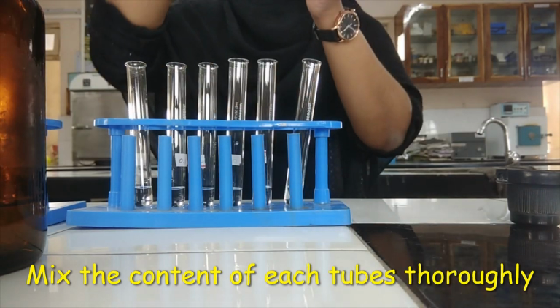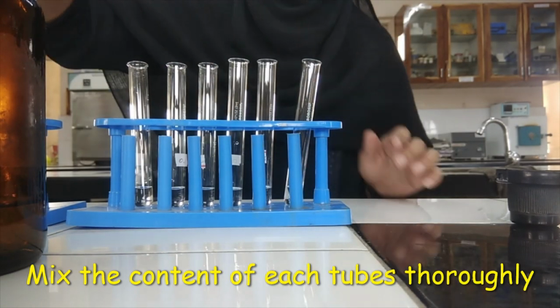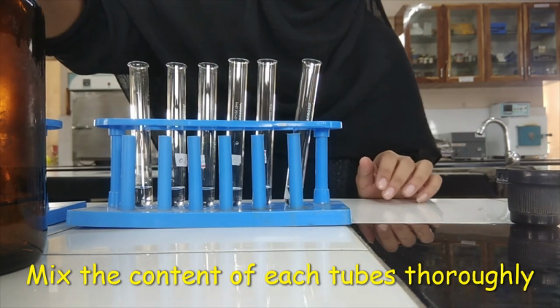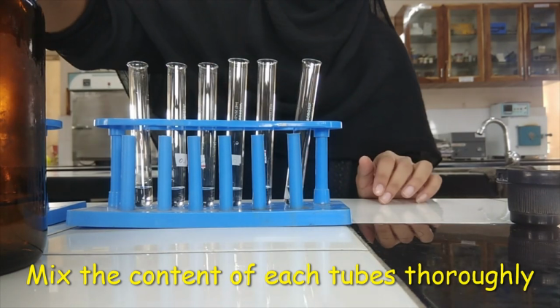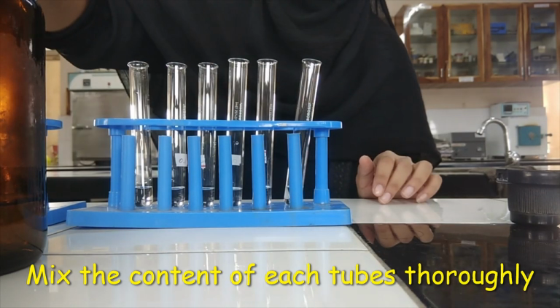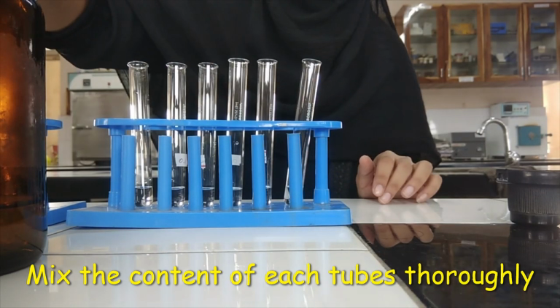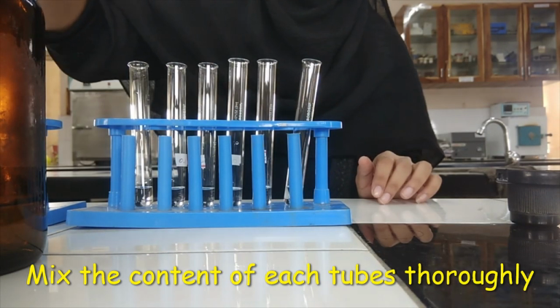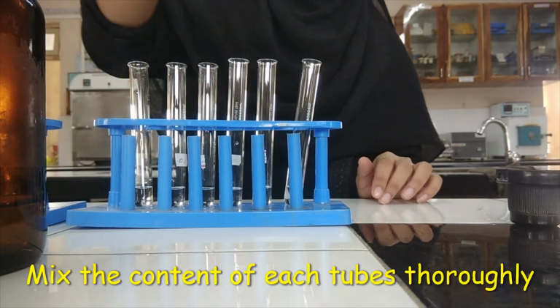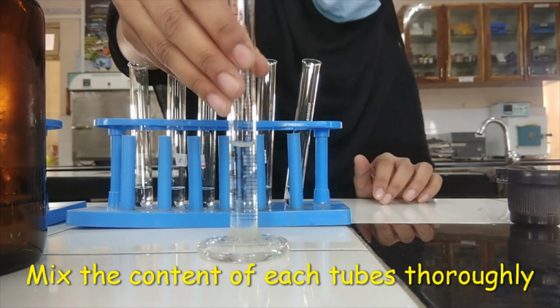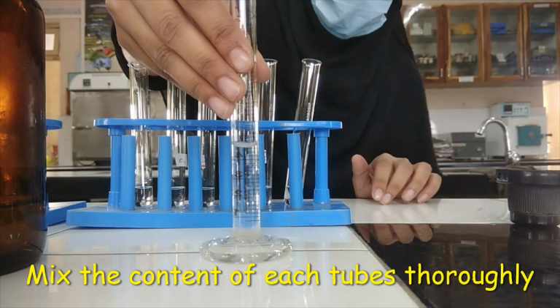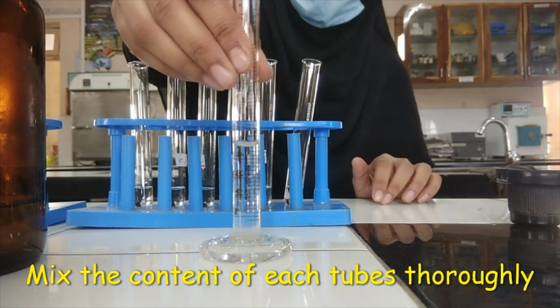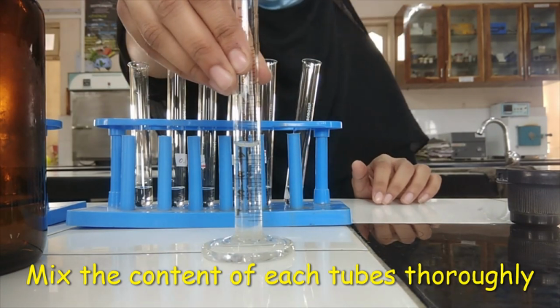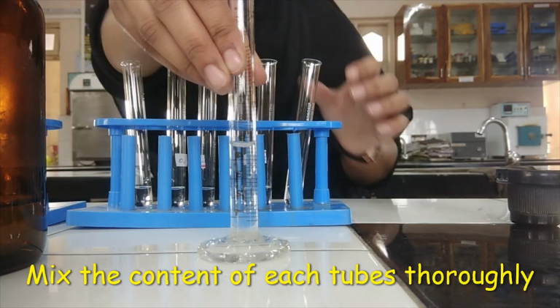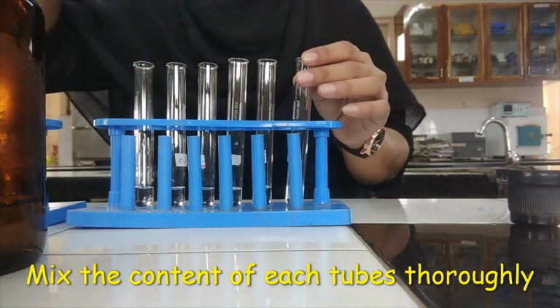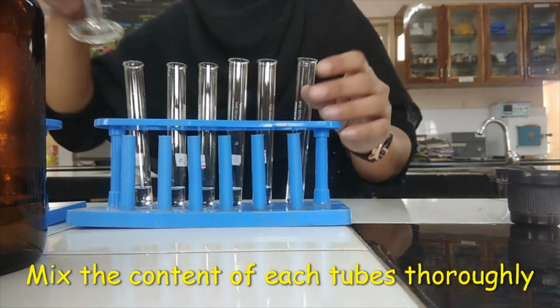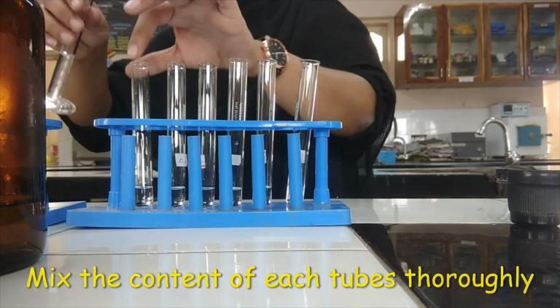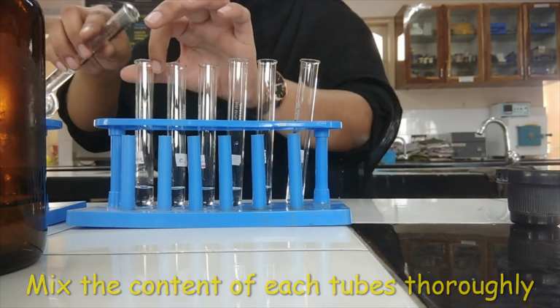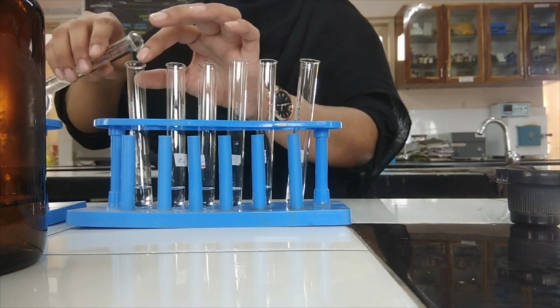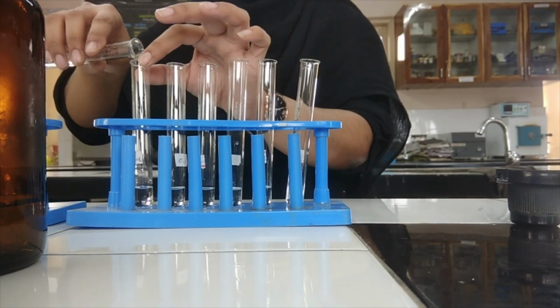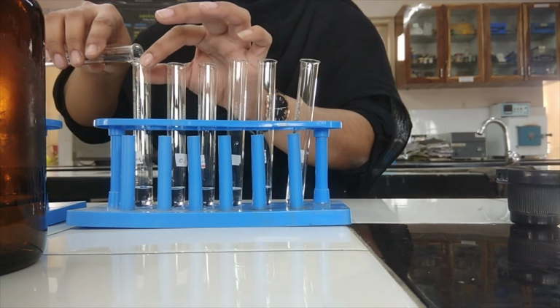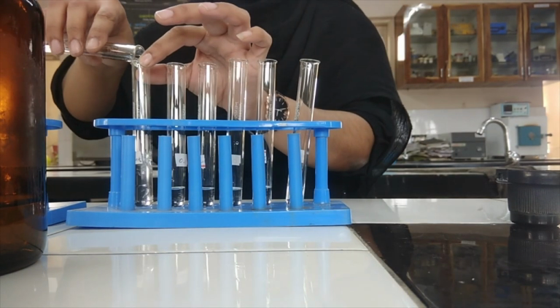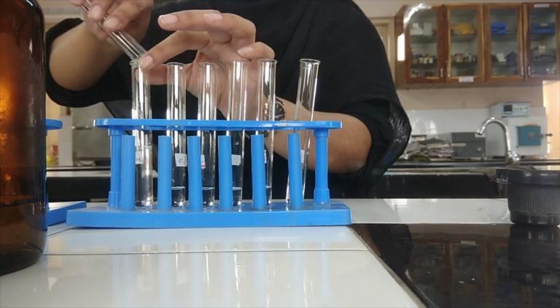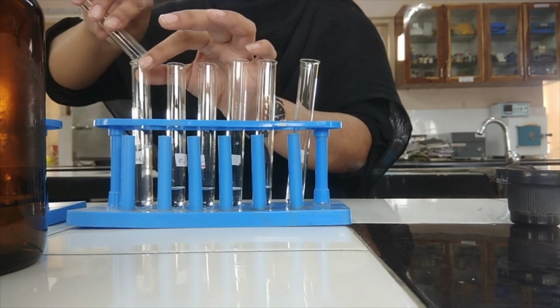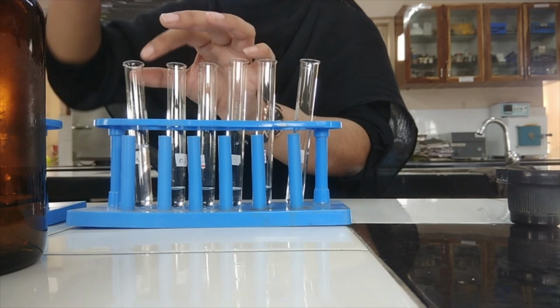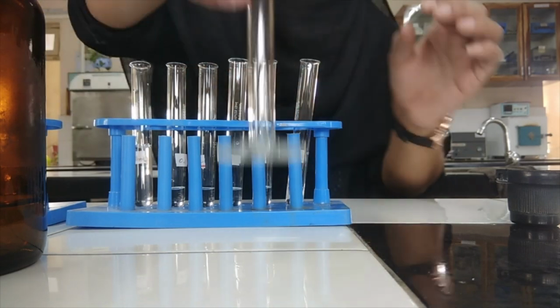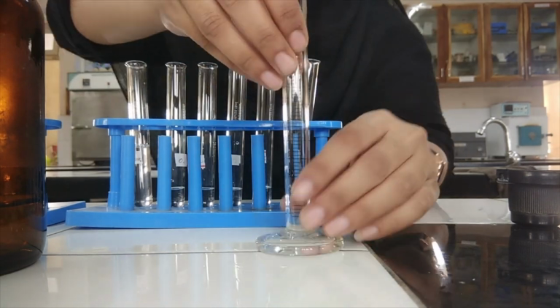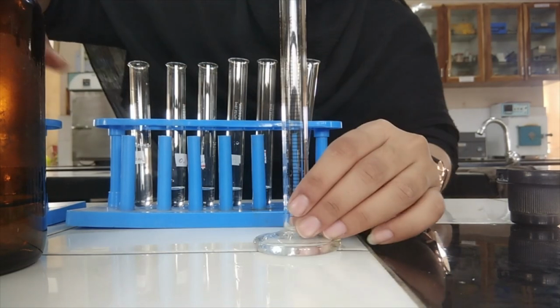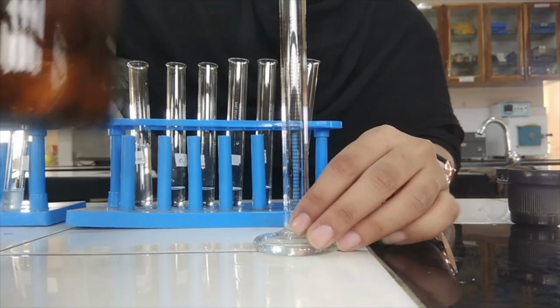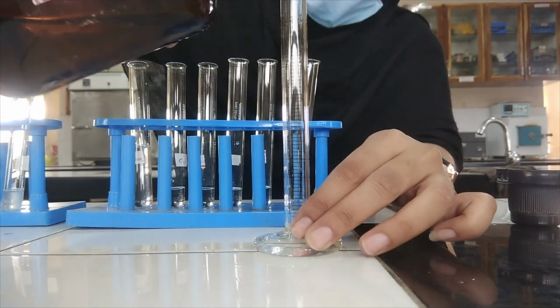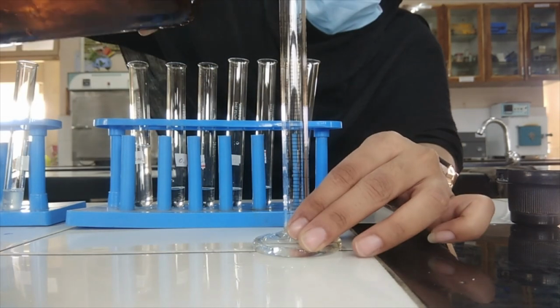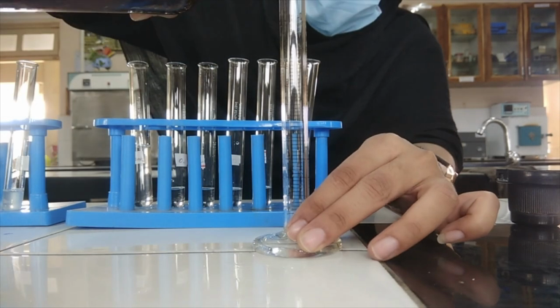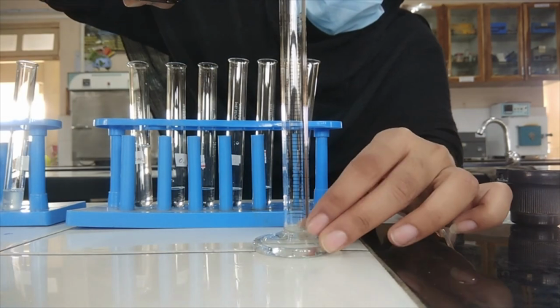Add 5 ml of reagent C in each test tube and mix the content thoroughly.